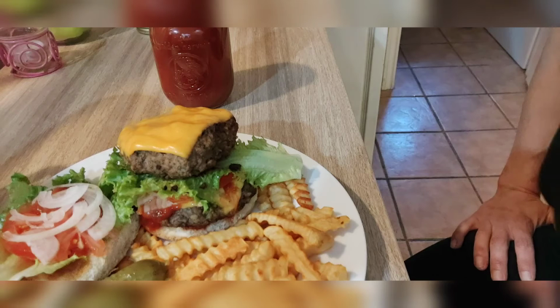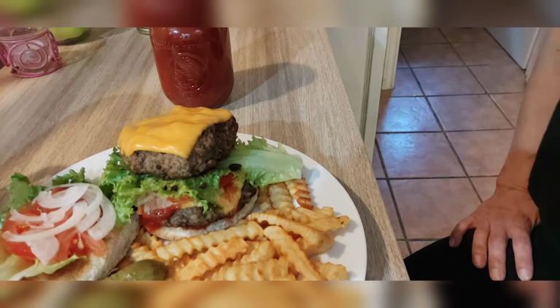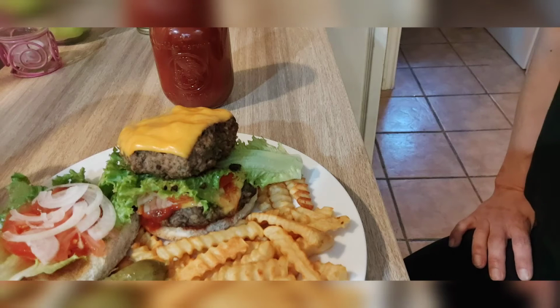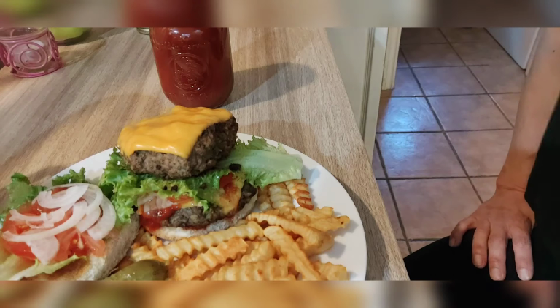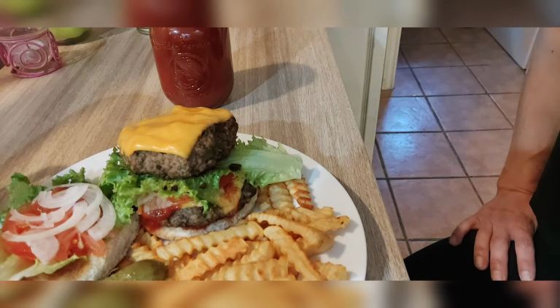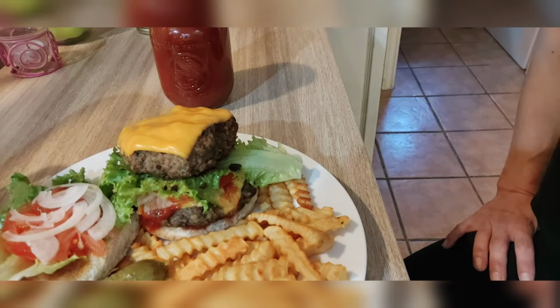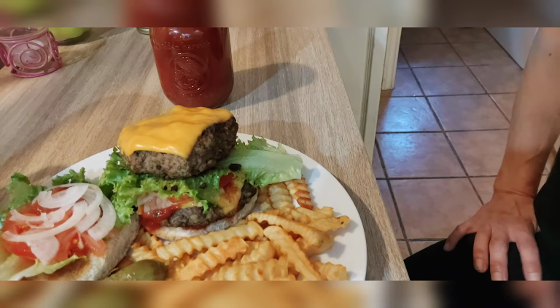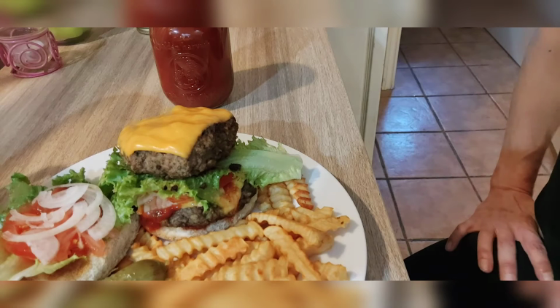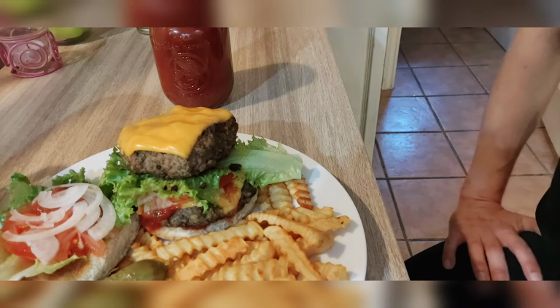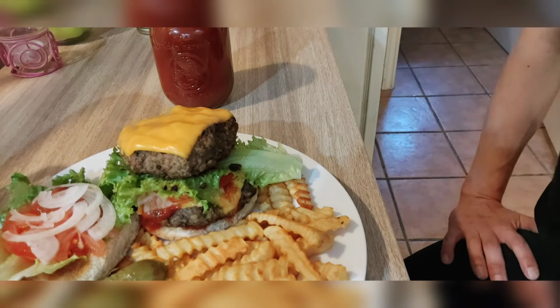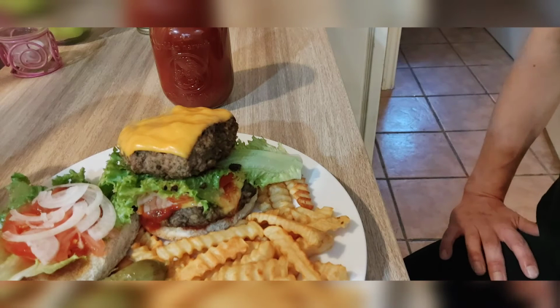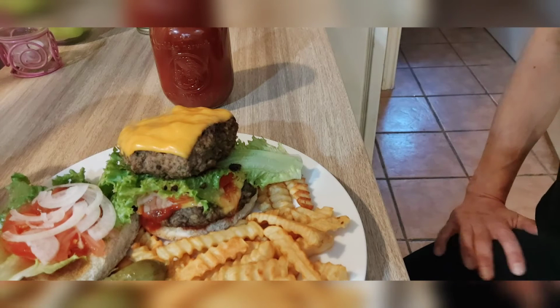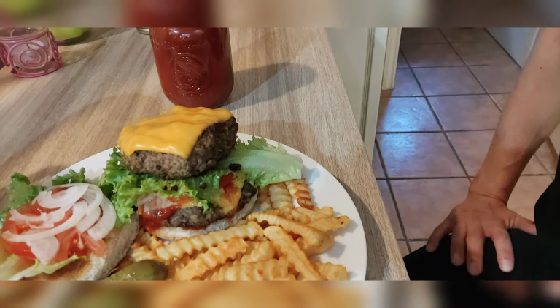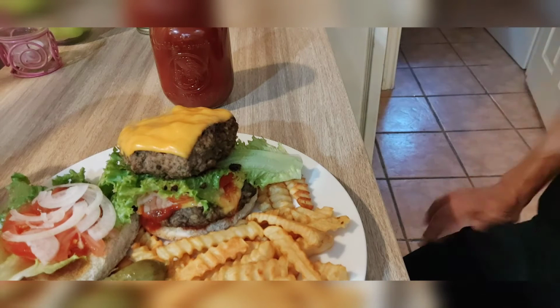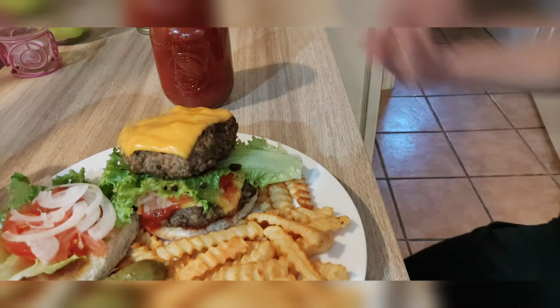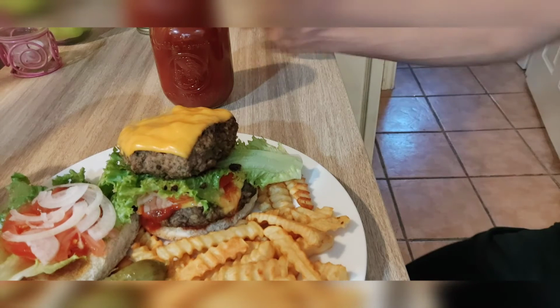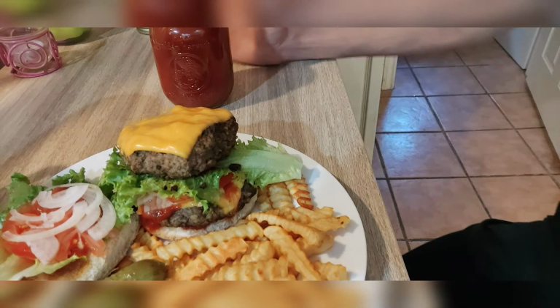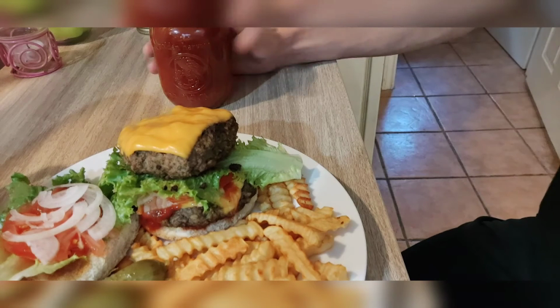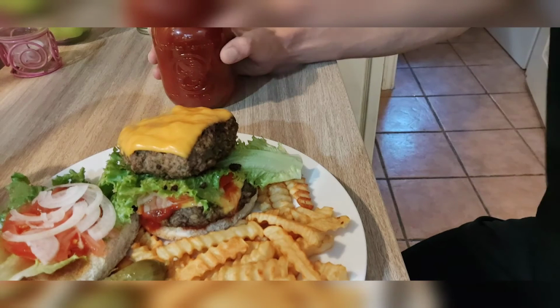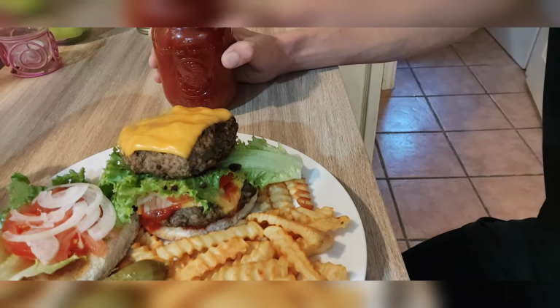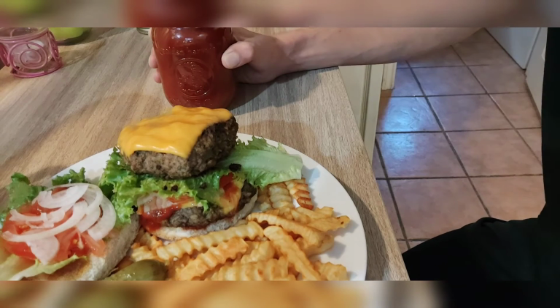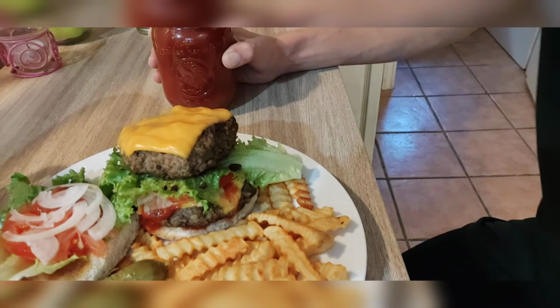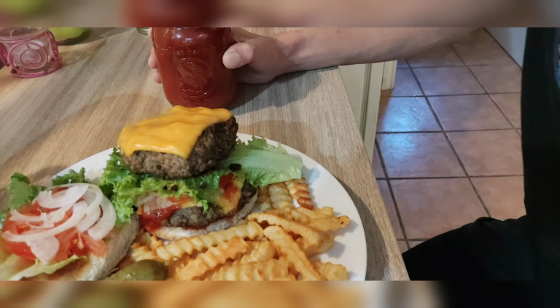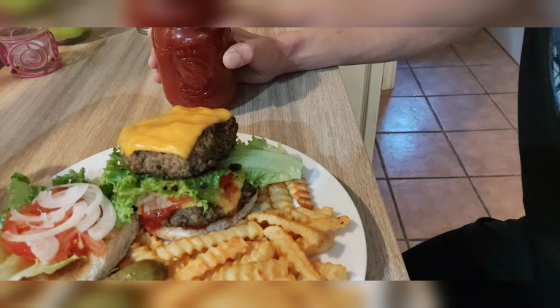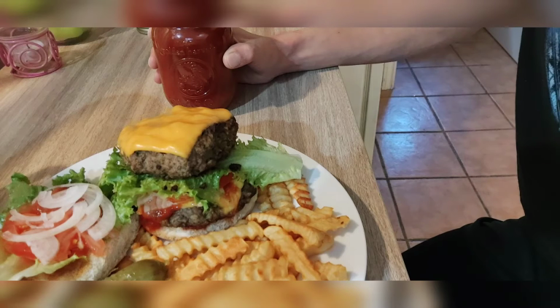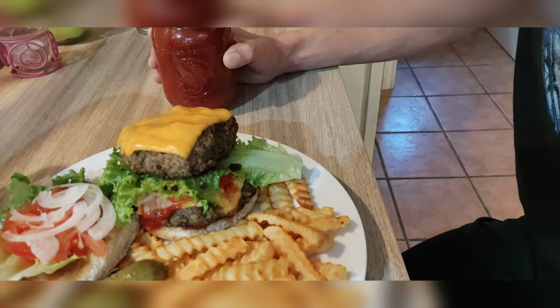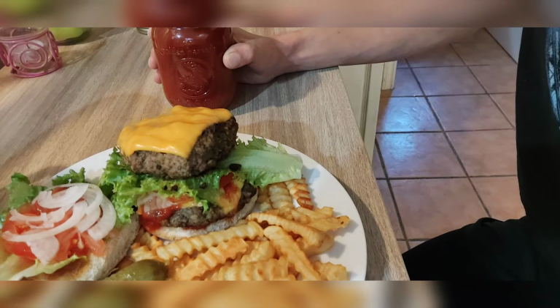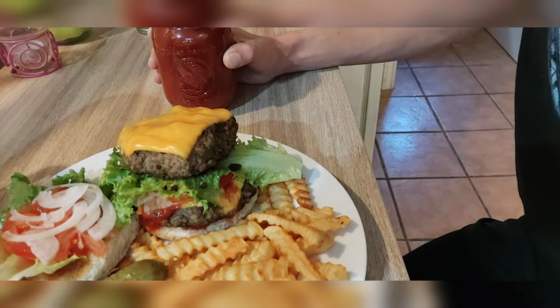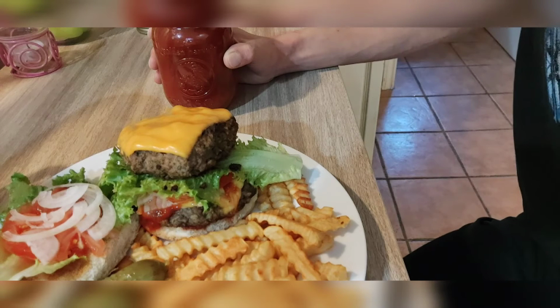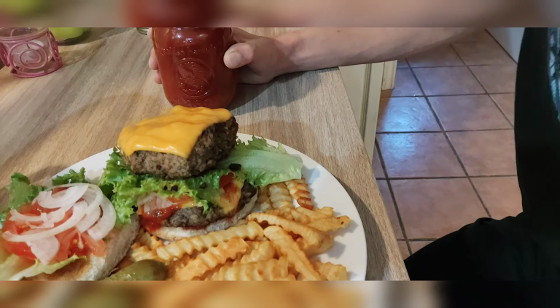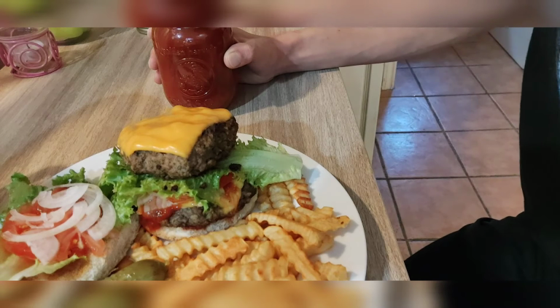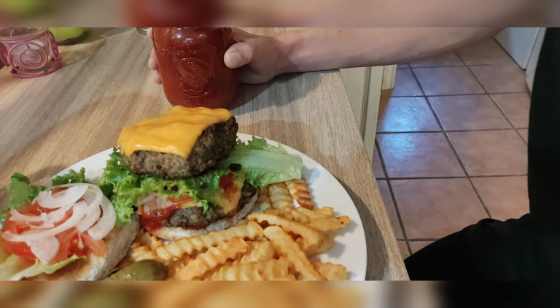Hey friends, I'm about to enjoy a nice, juicy, double-stack cheeseburger. Now, this bad boy right here is Riobama Sauce's Chocolate Habanero BBQ Sauce.